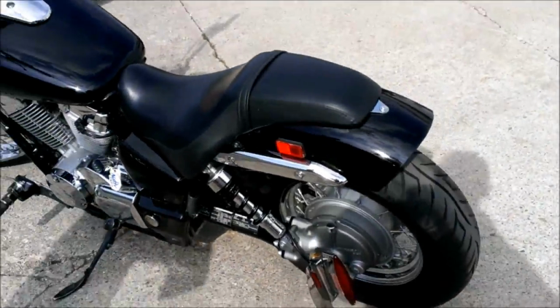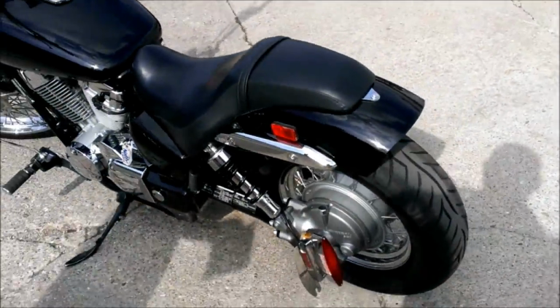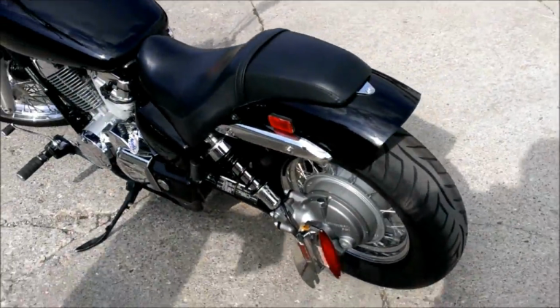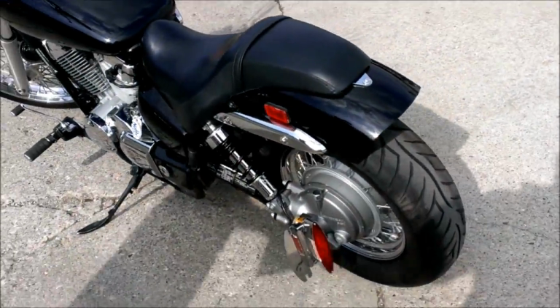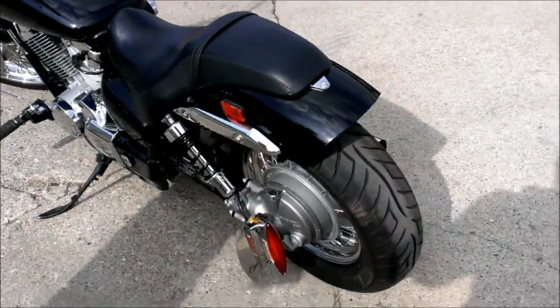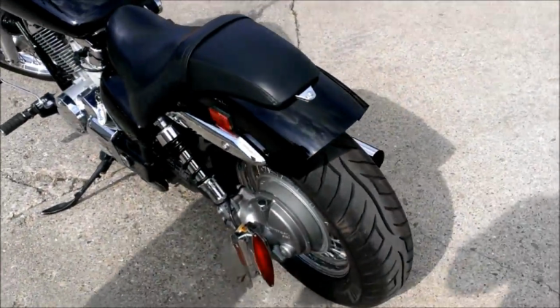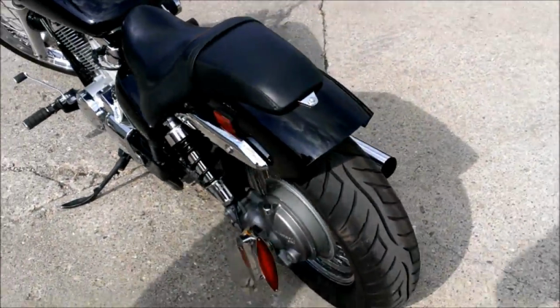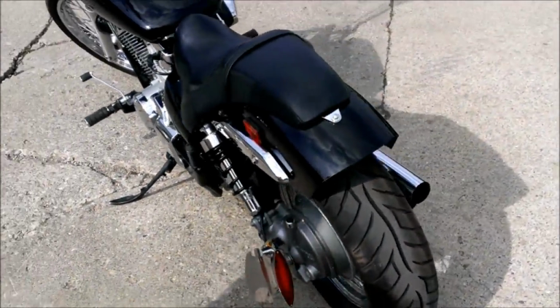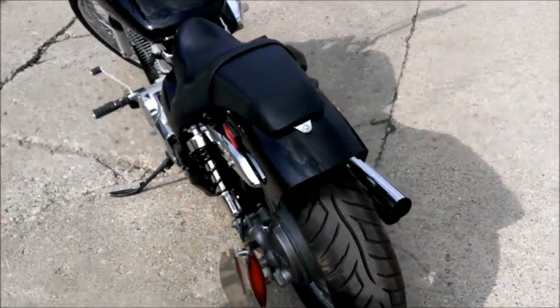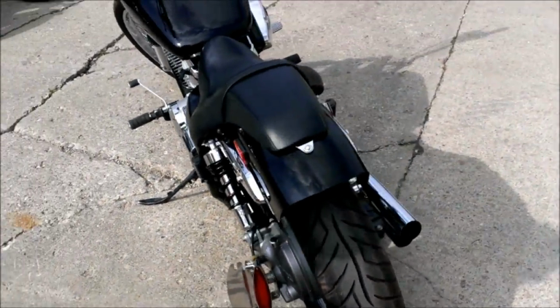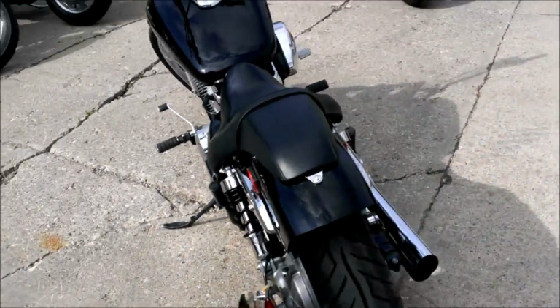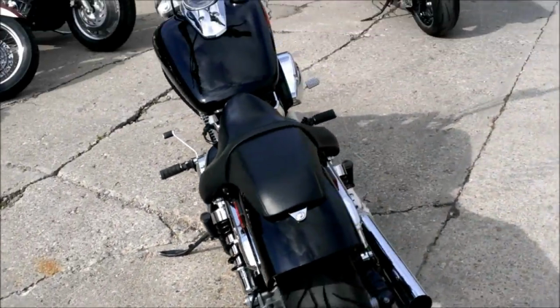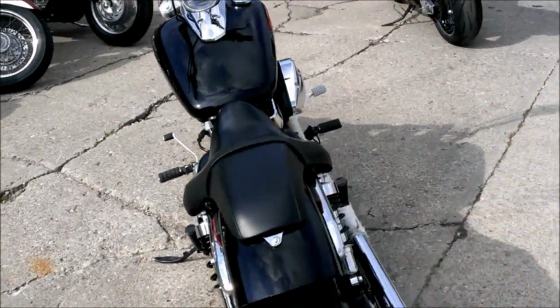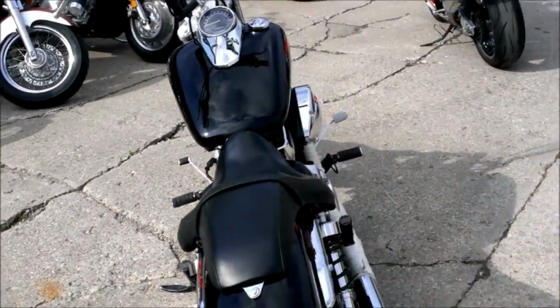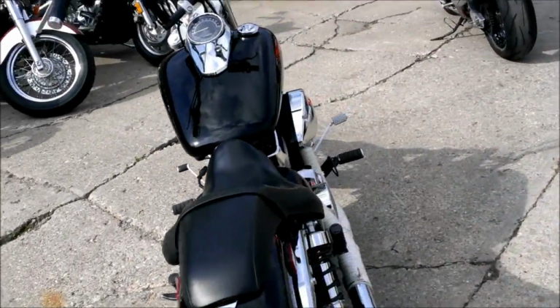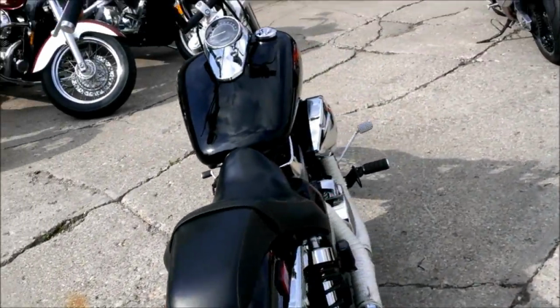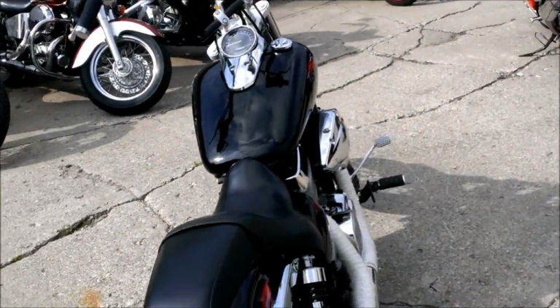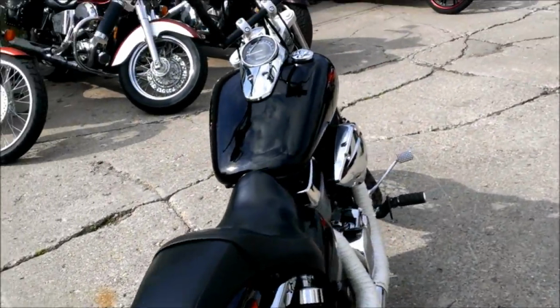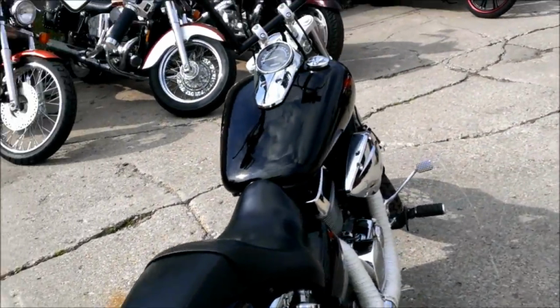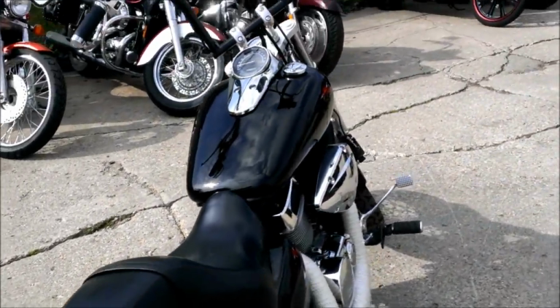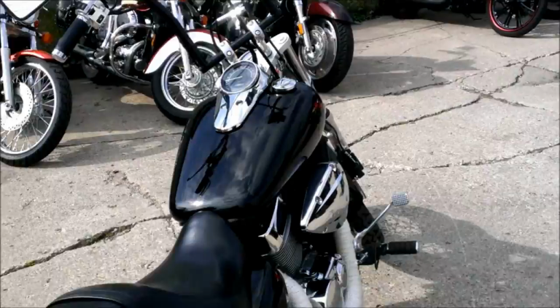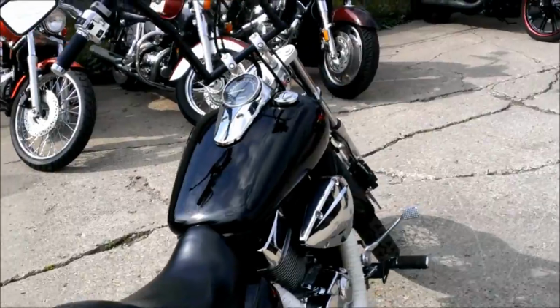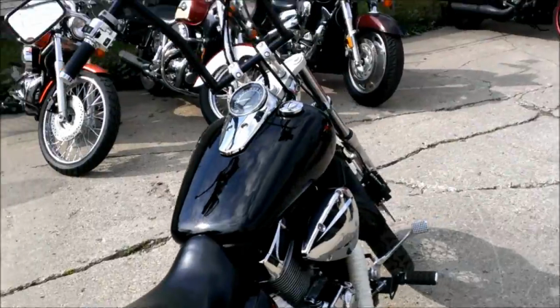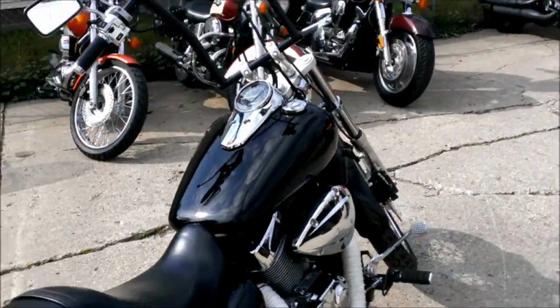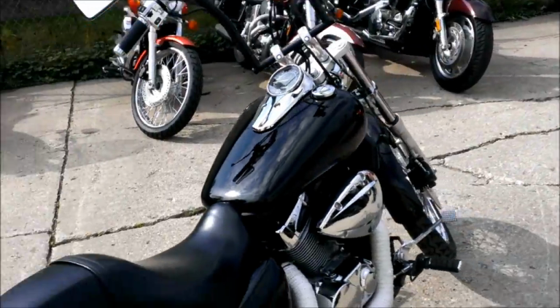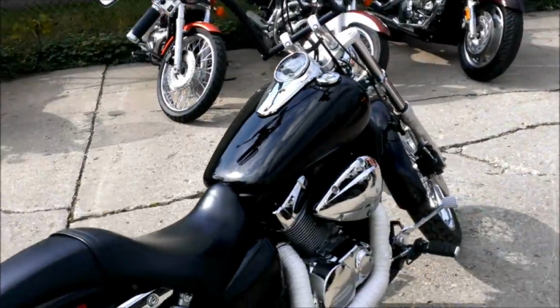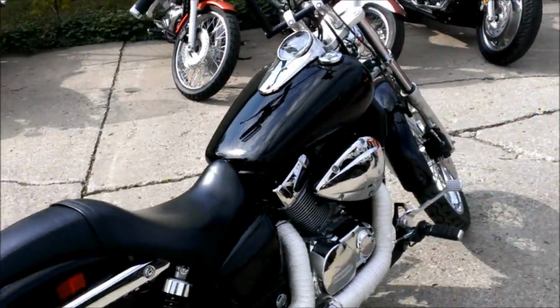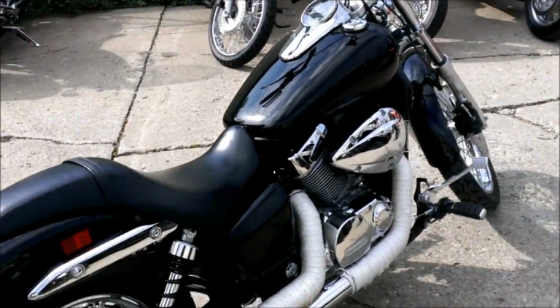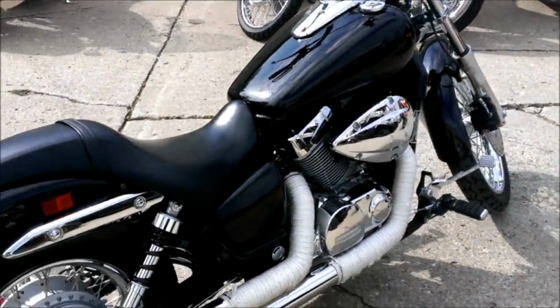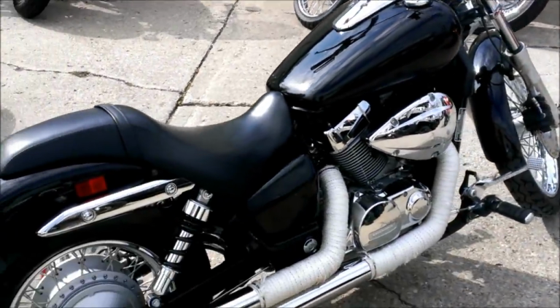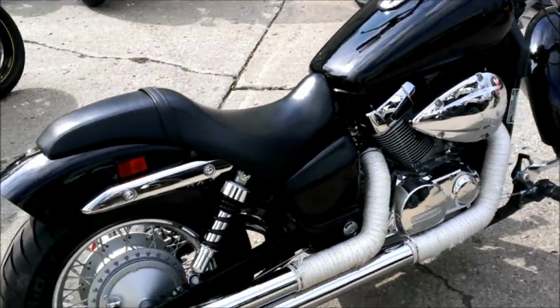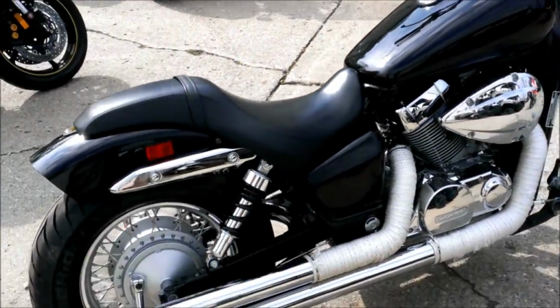This bike turns heads. Super cool and super clean with only 8,800 miles. All the fluids have been changed.